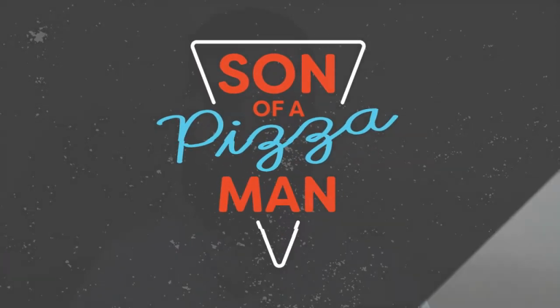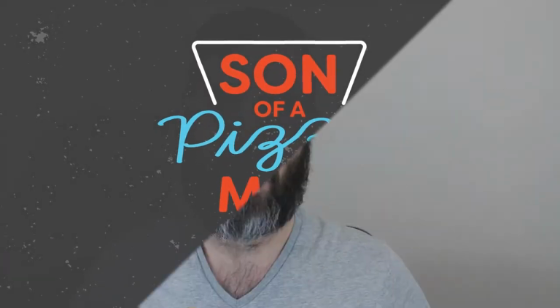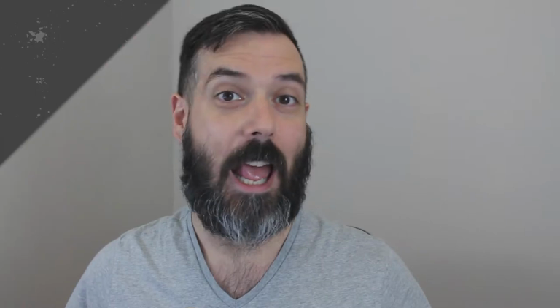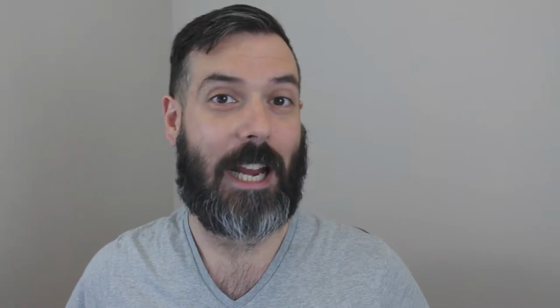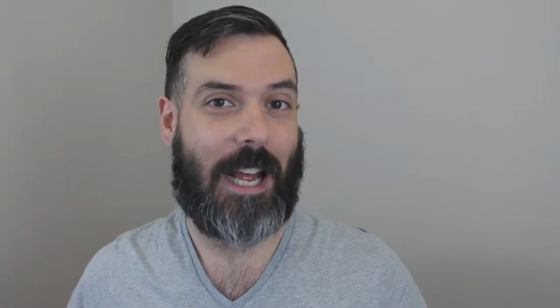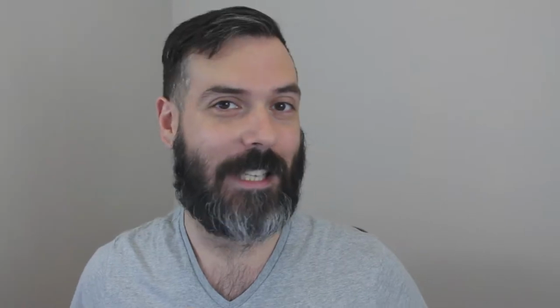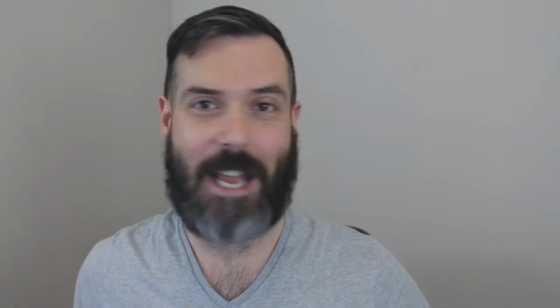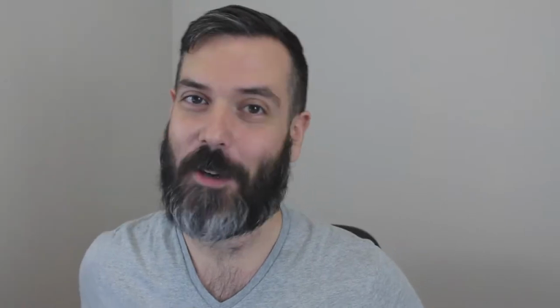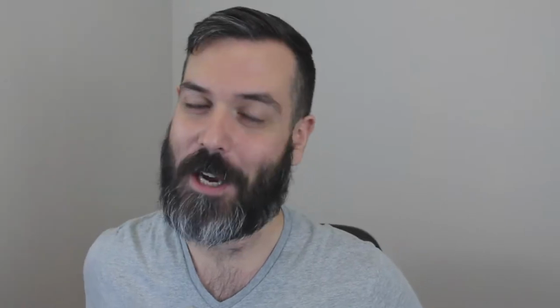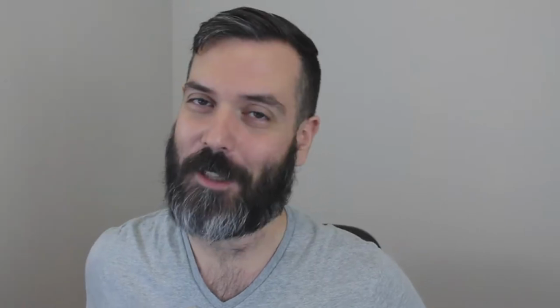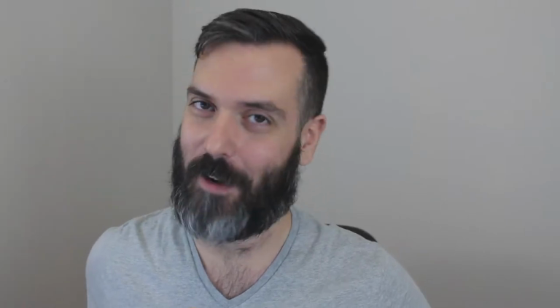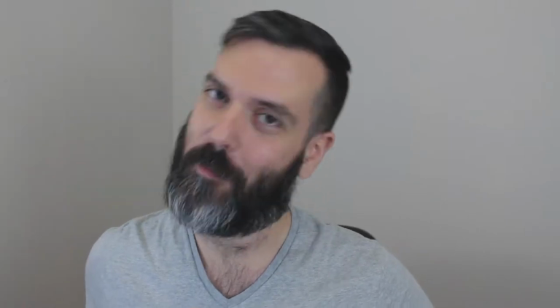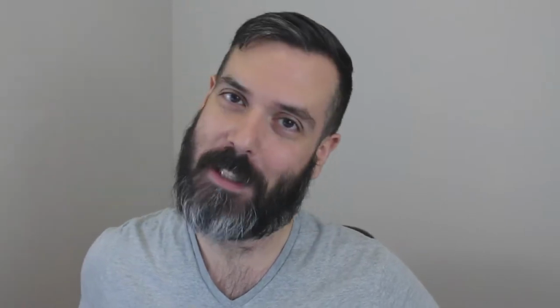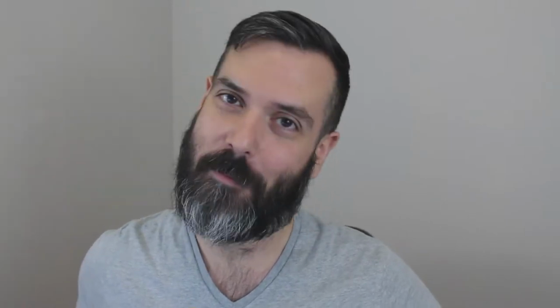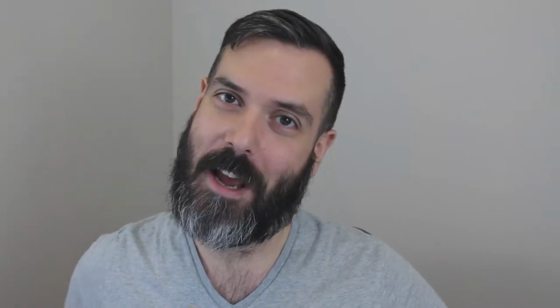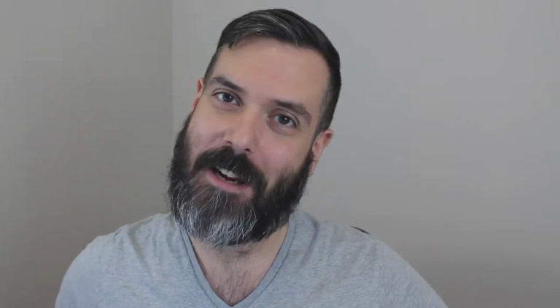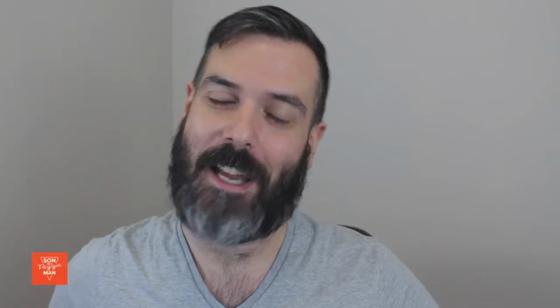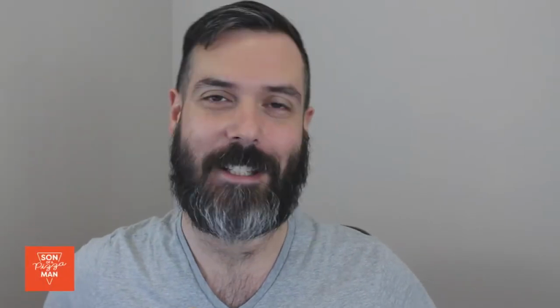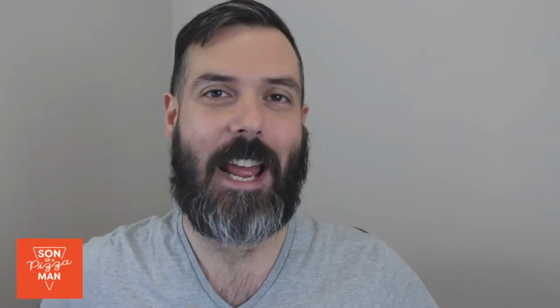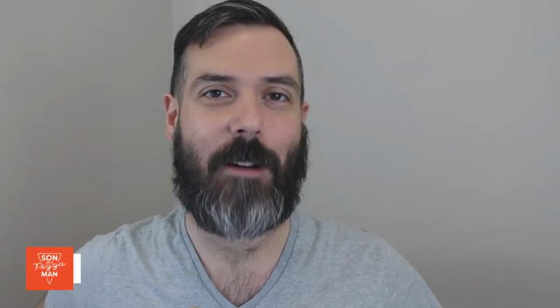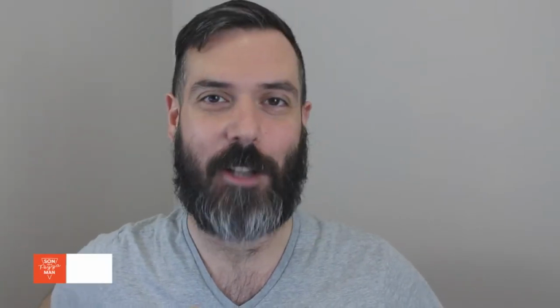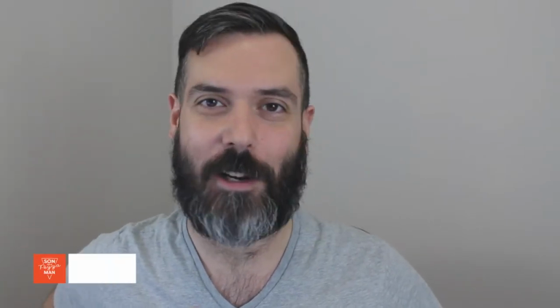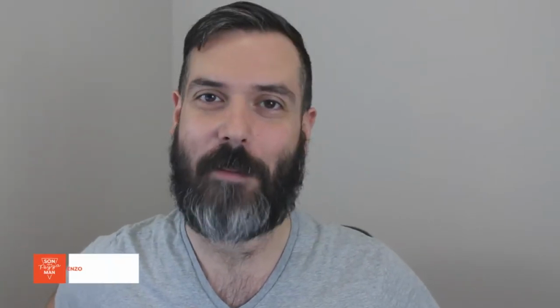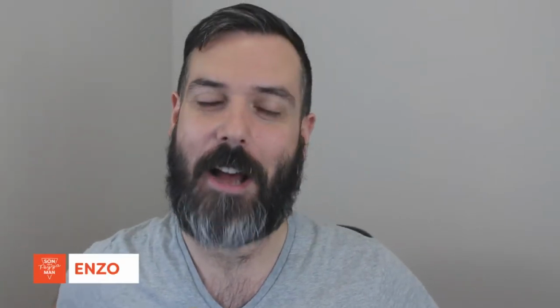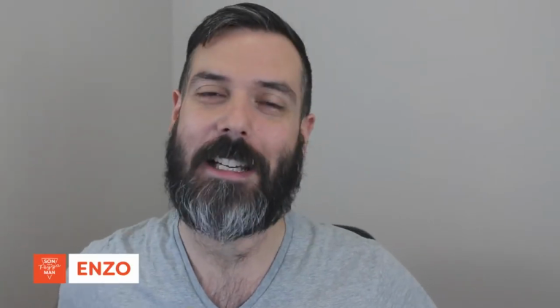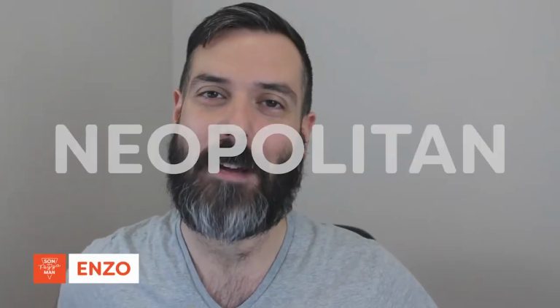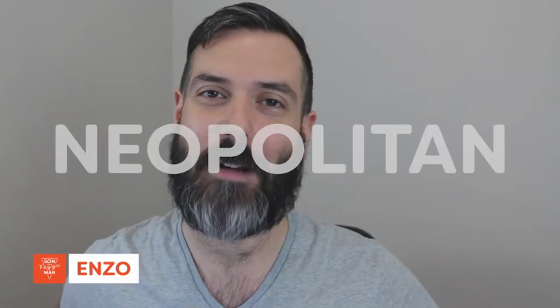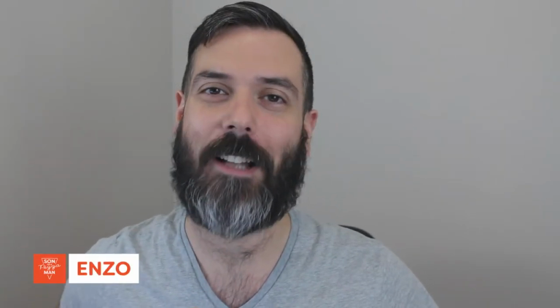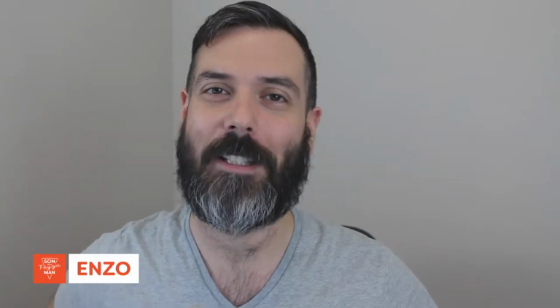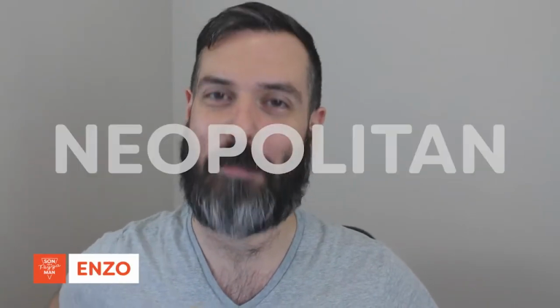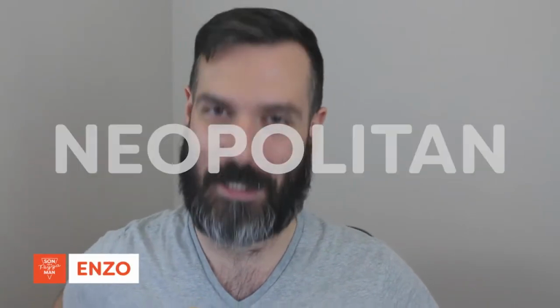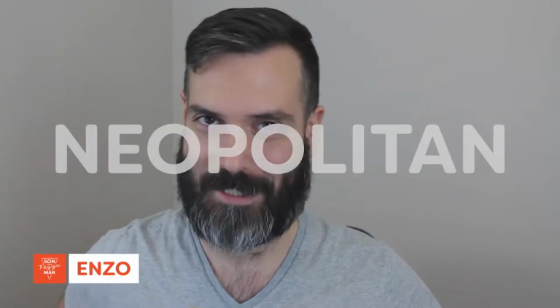Hey guys, Enzo here, Son of a Pizza Man, and today we're talking about Neapolitan pizza.